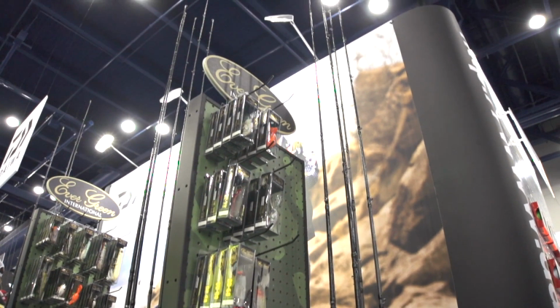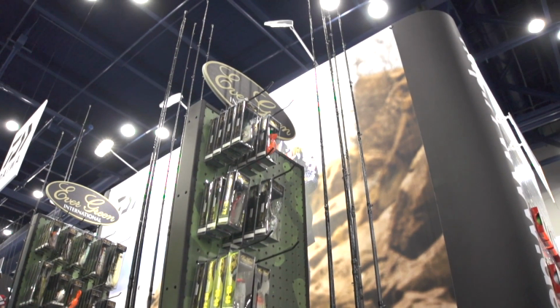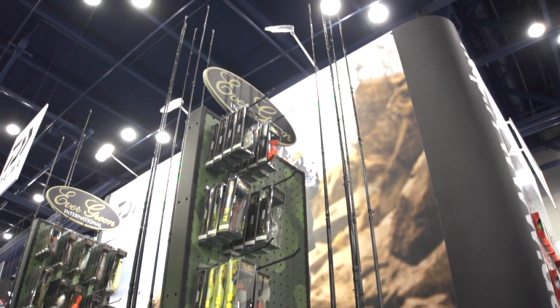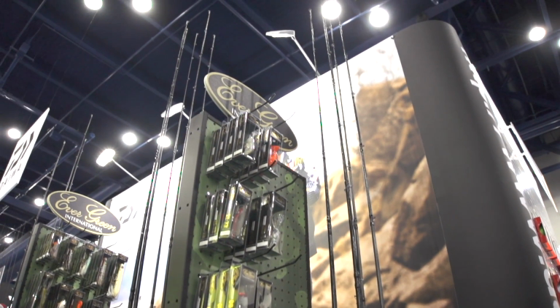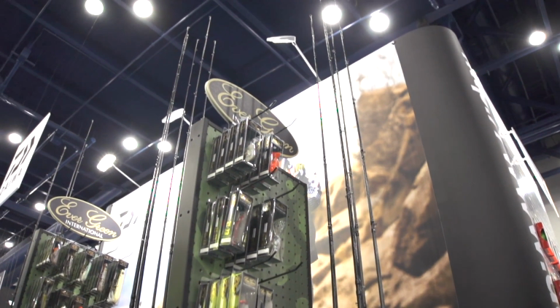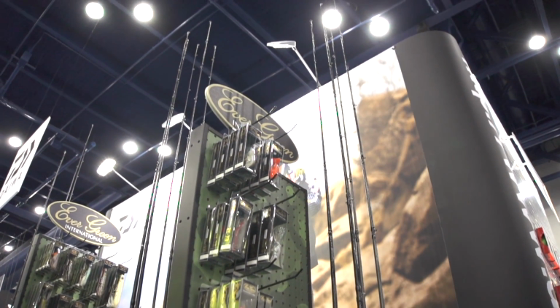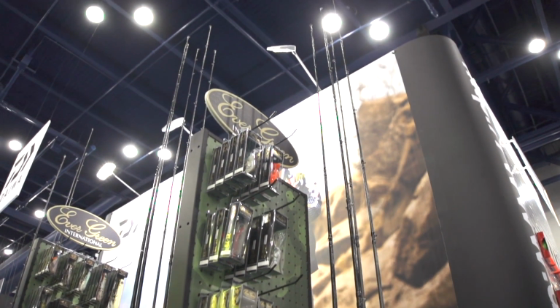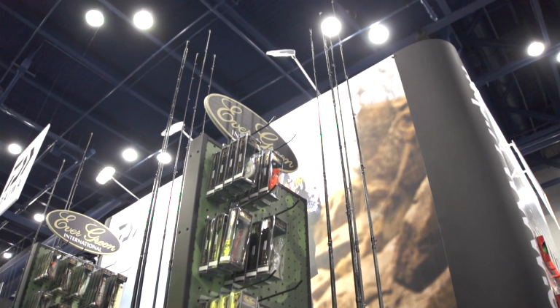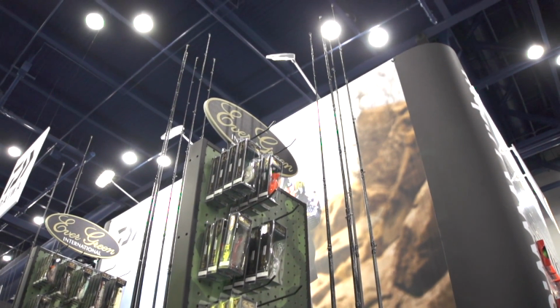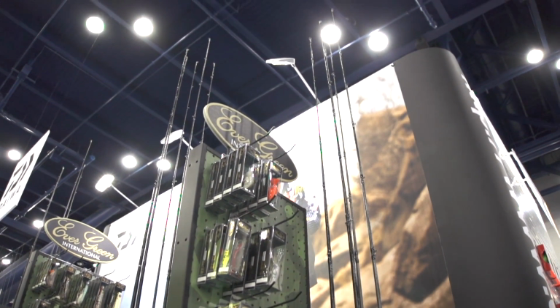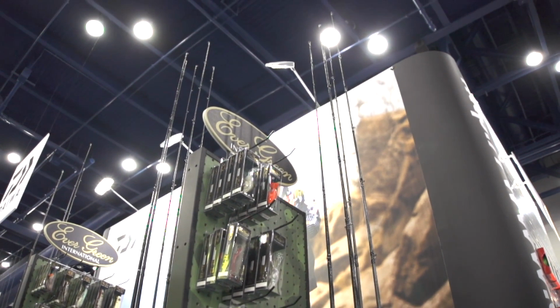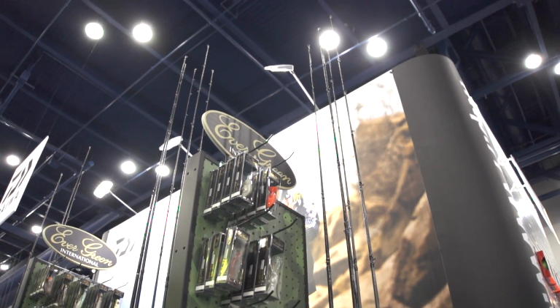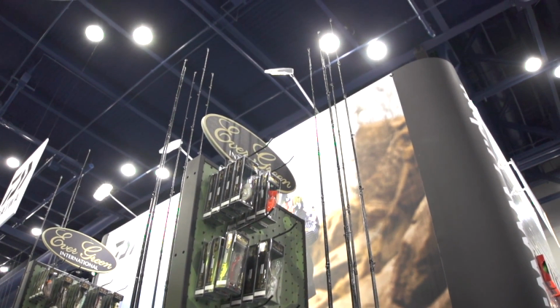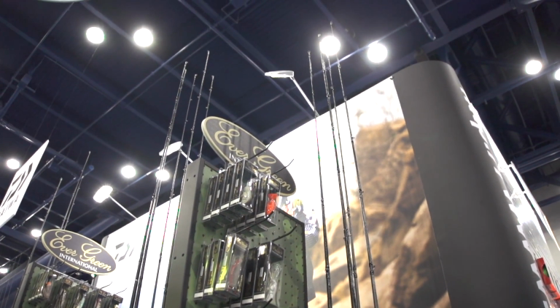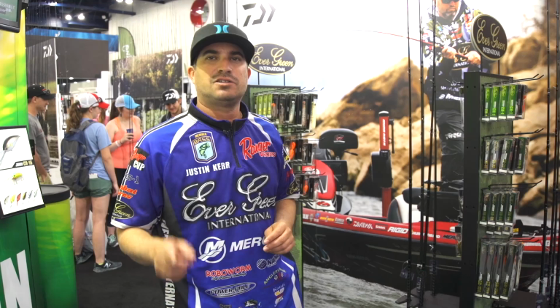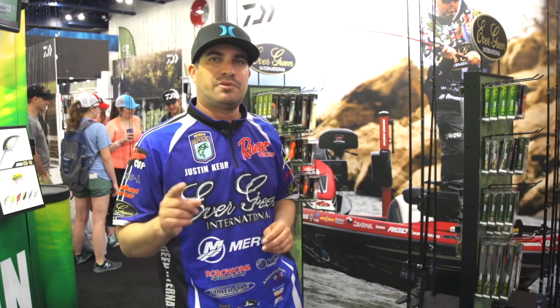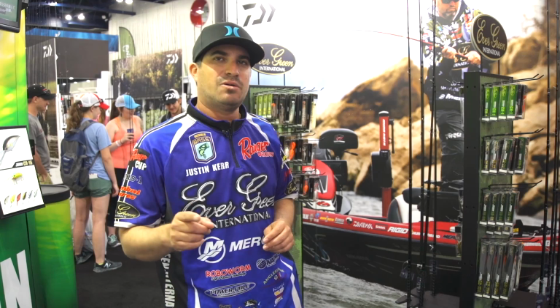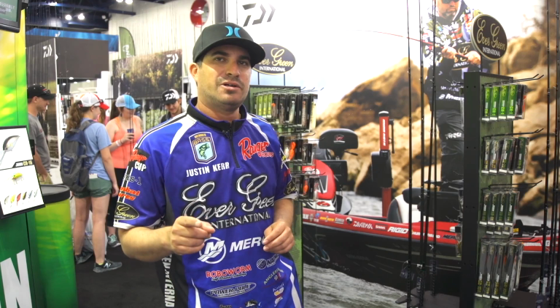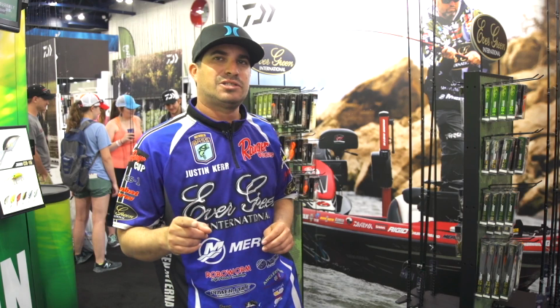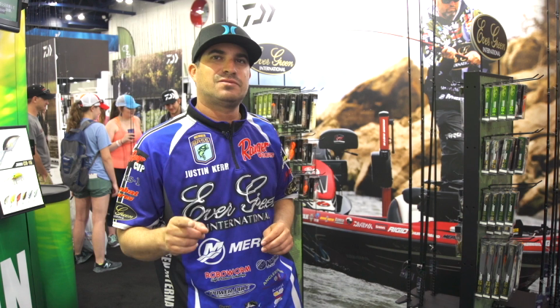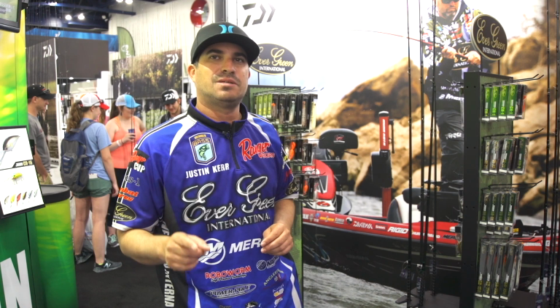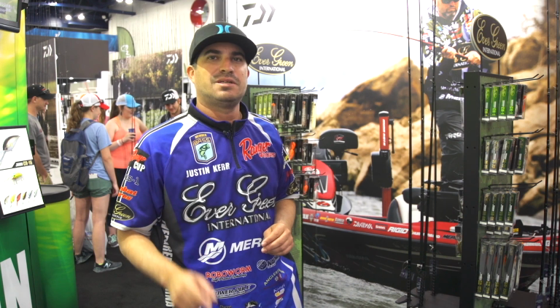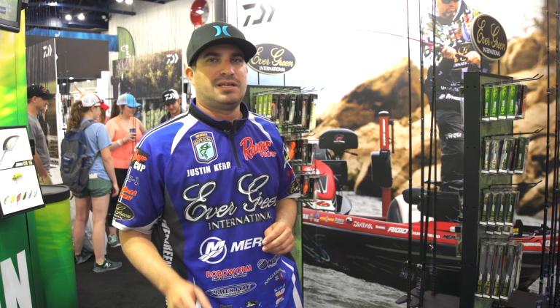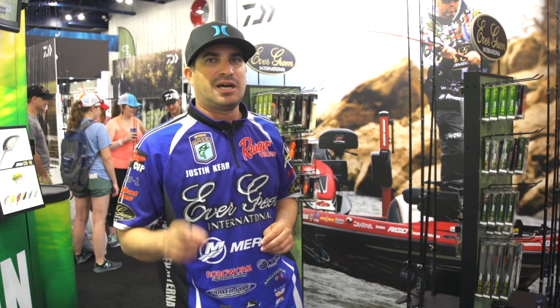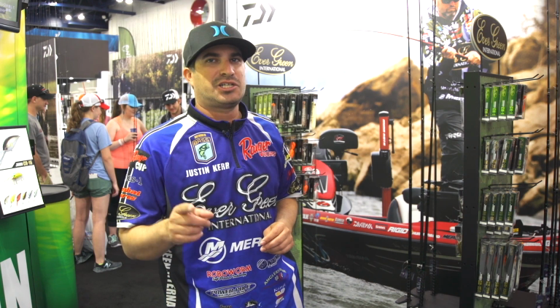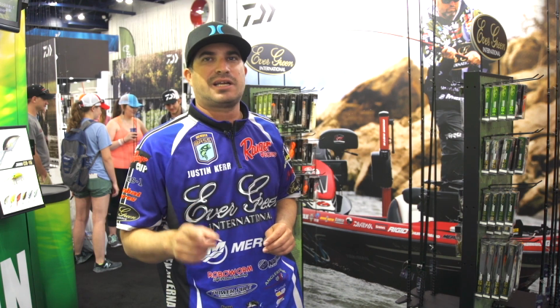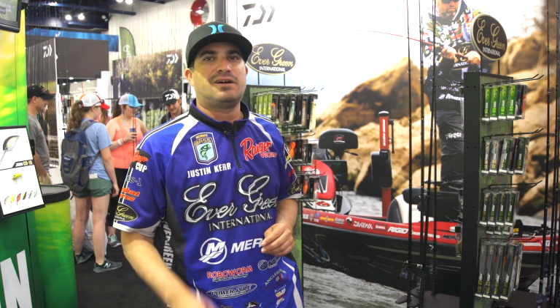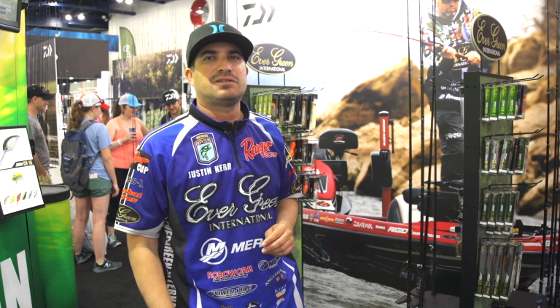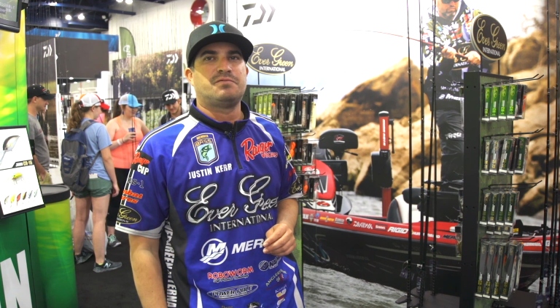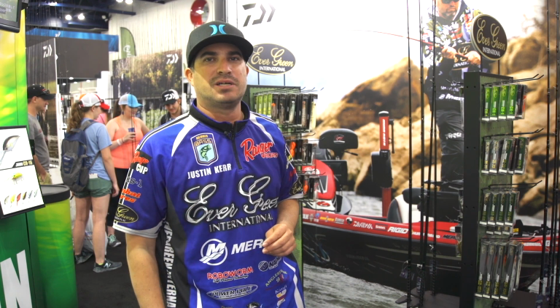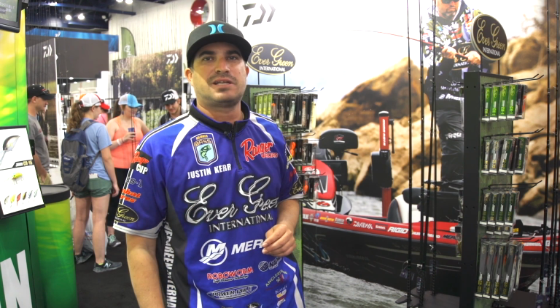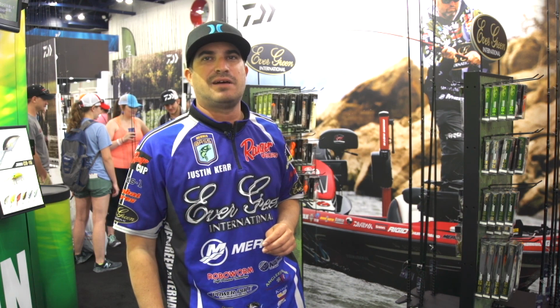Daiwa Evergreen available now at Tackle Warehouse. Pre-order yourself something — got to check it out. Must have.